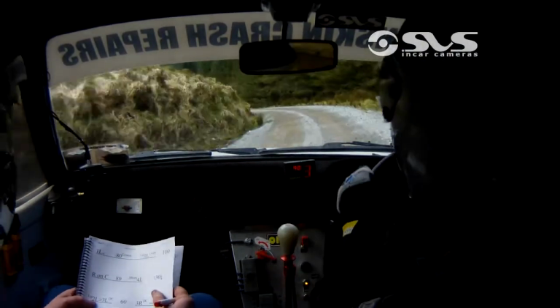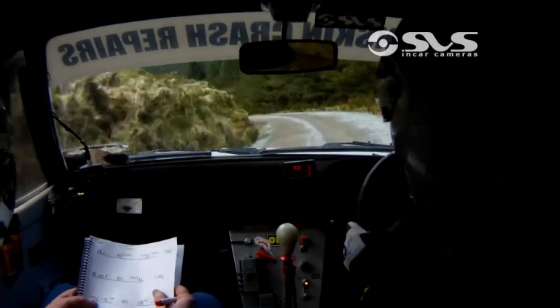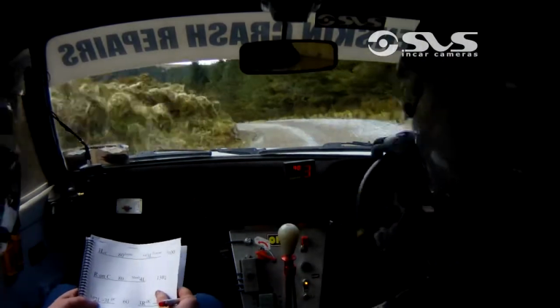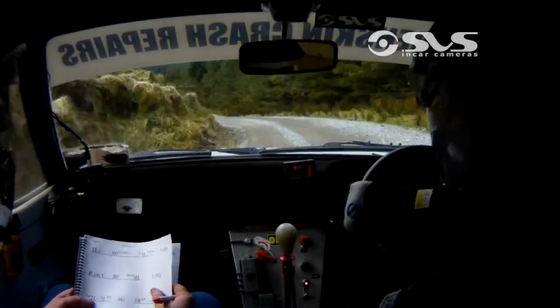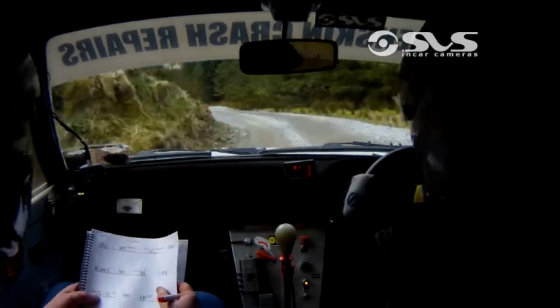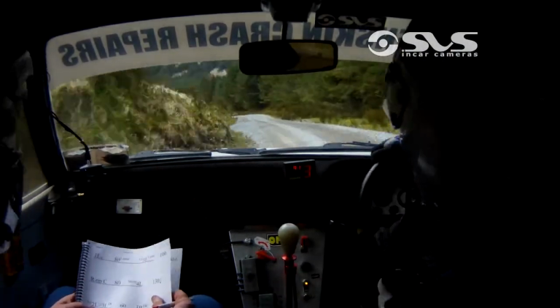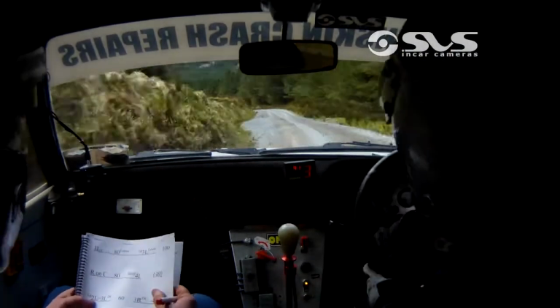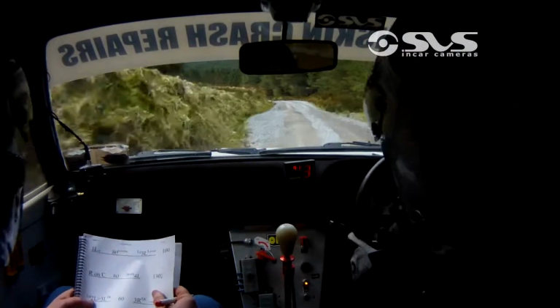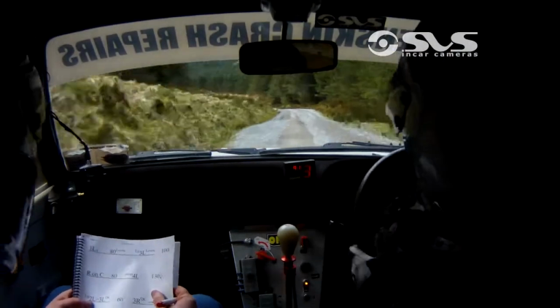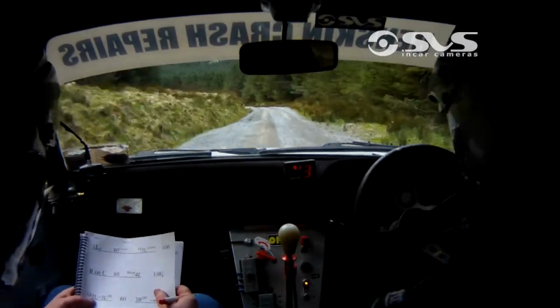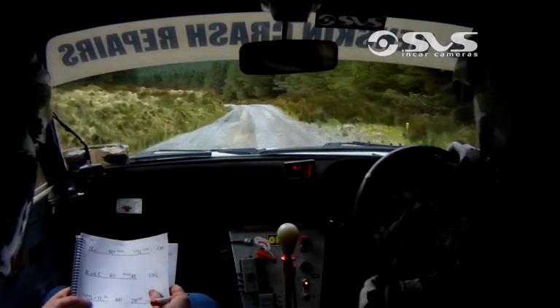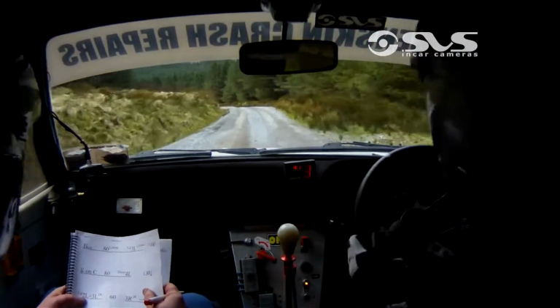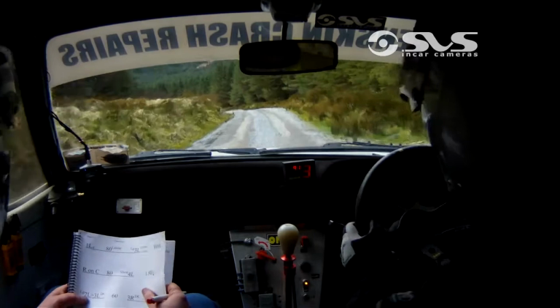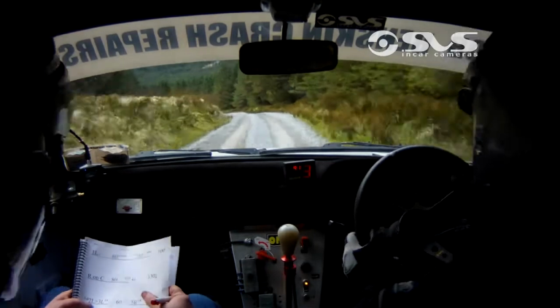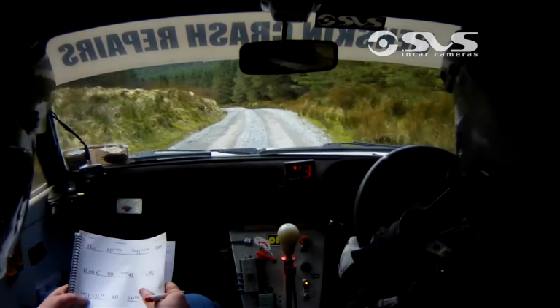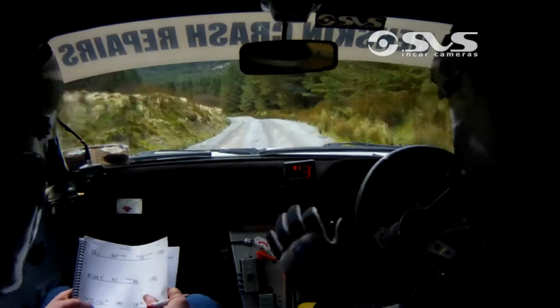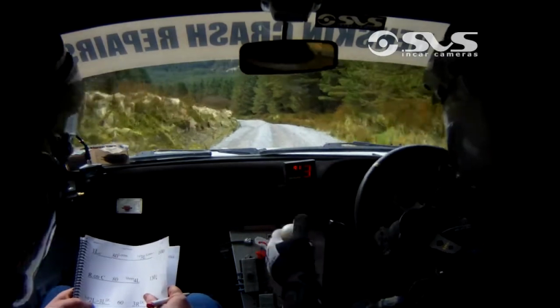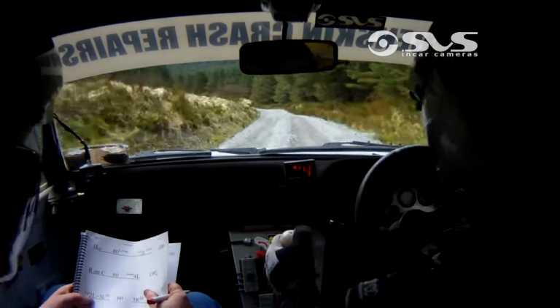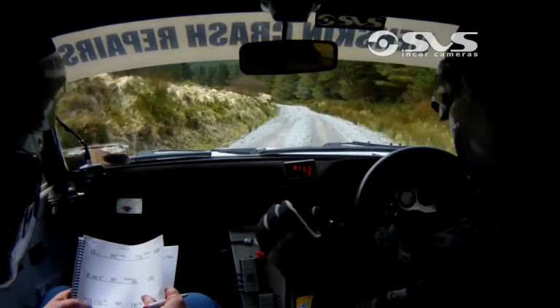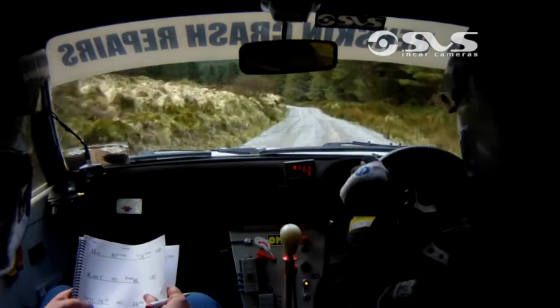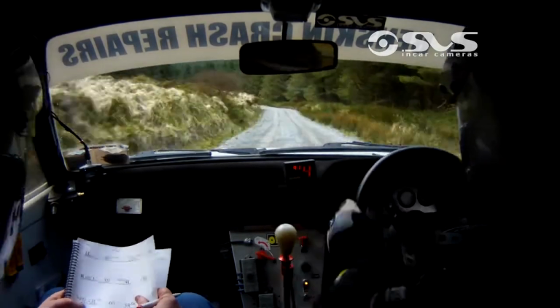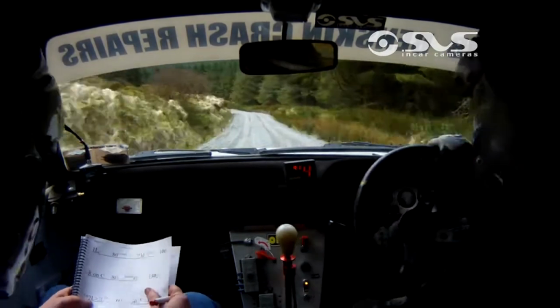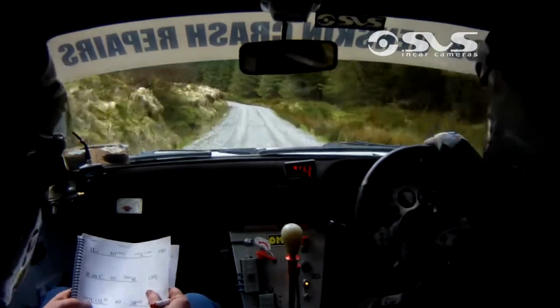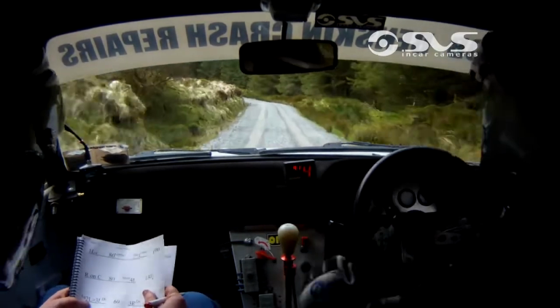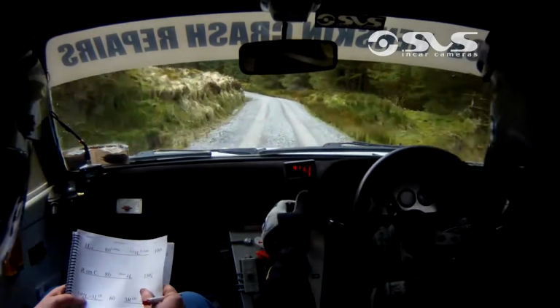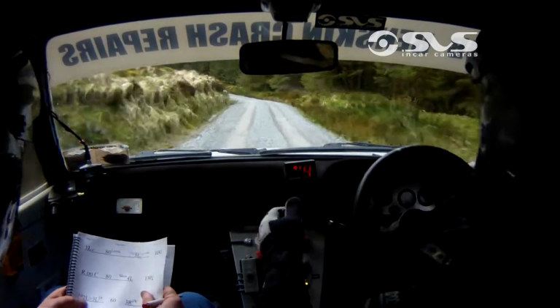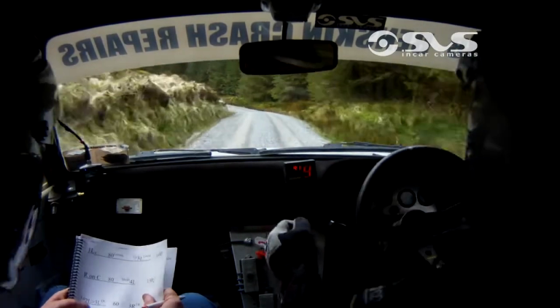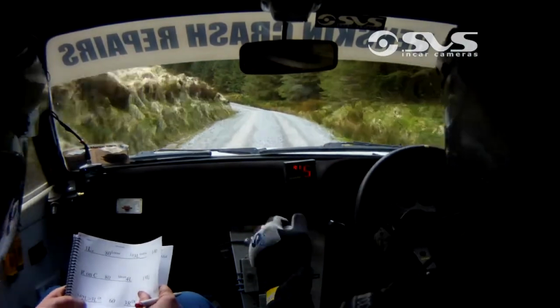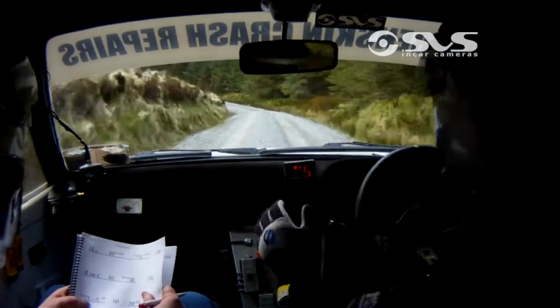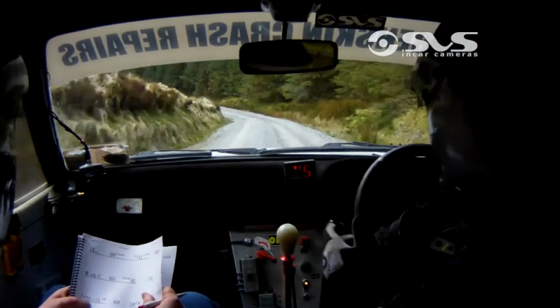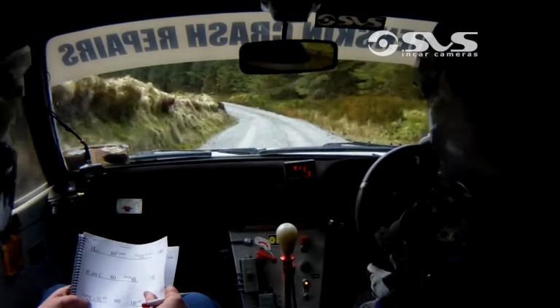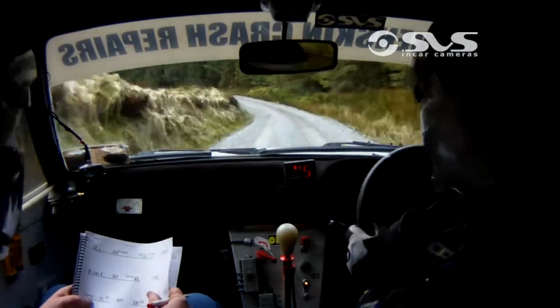Downhill. Long 2 left, tightens to 3 left, don't cut. Long 2 left, tightens to 3 left, don't cut.